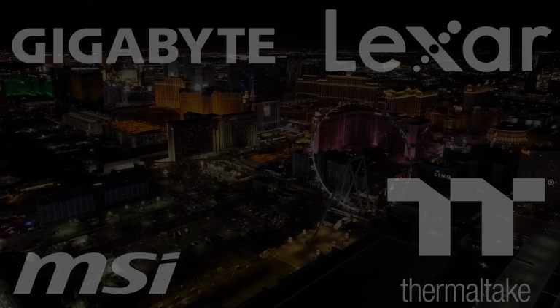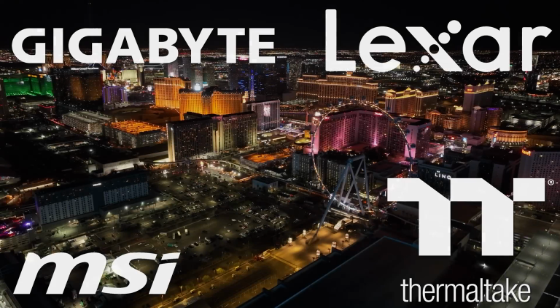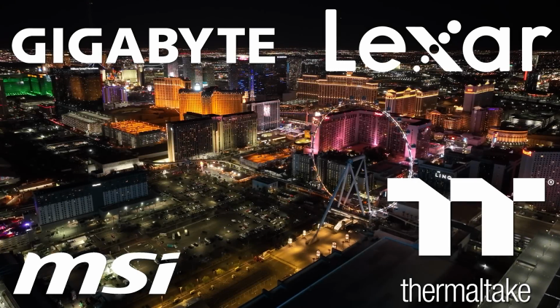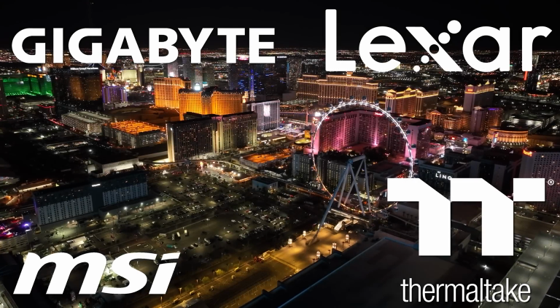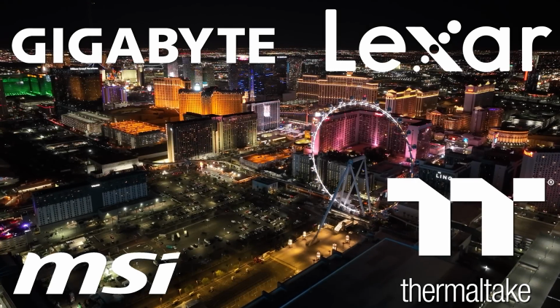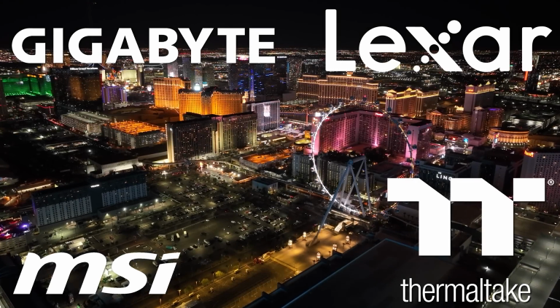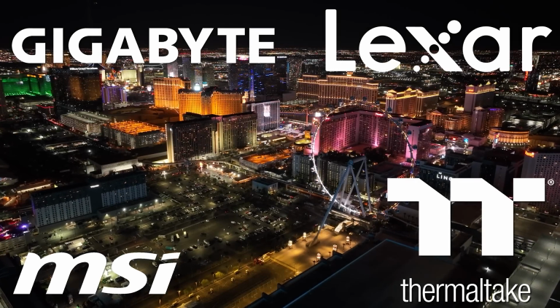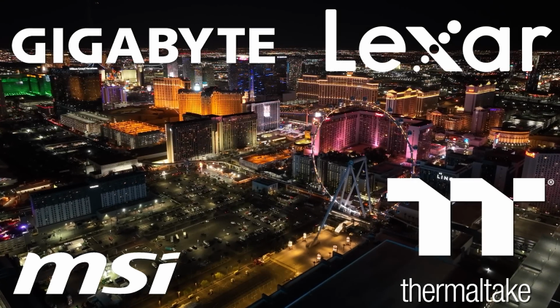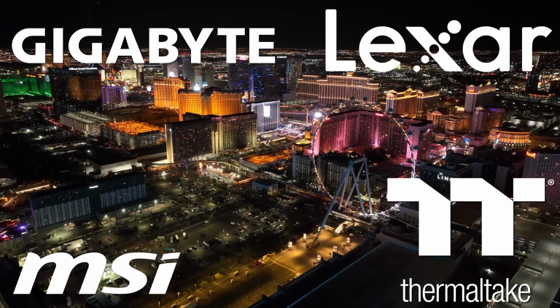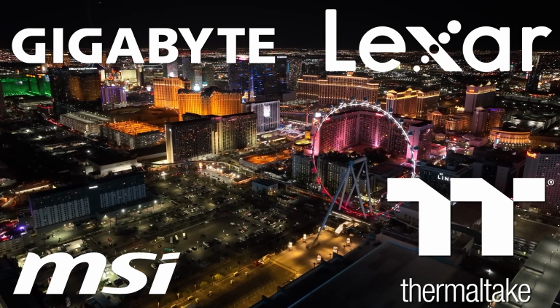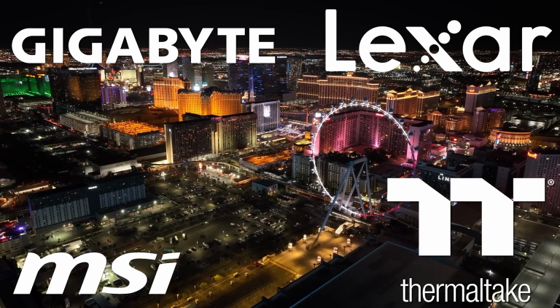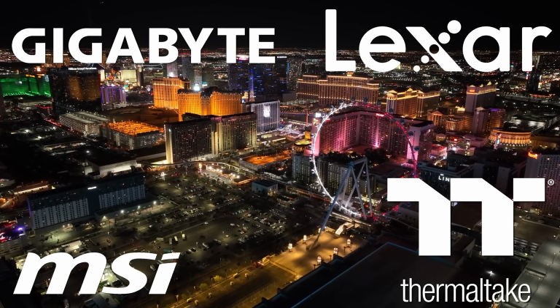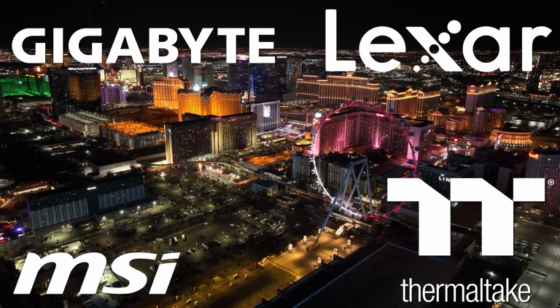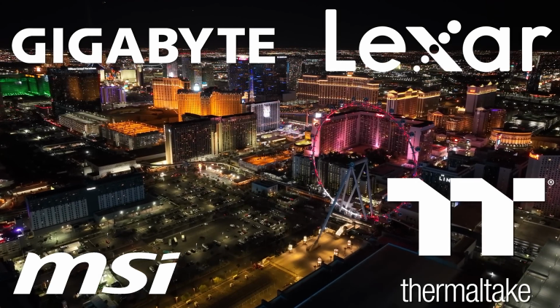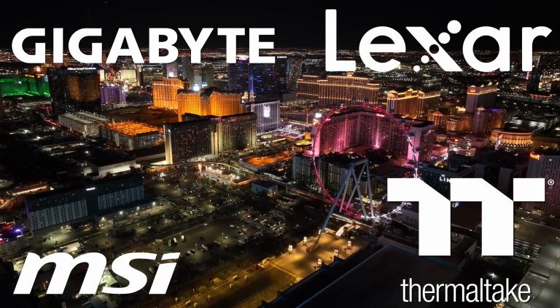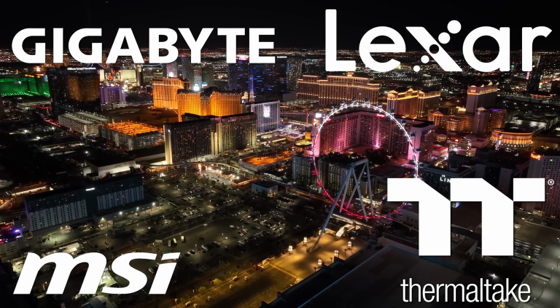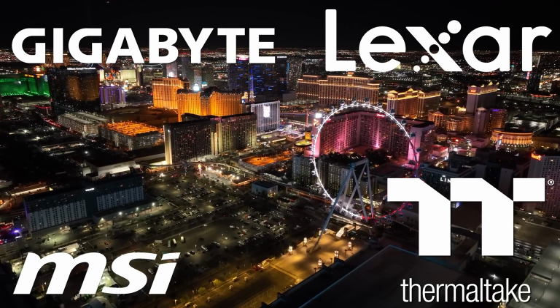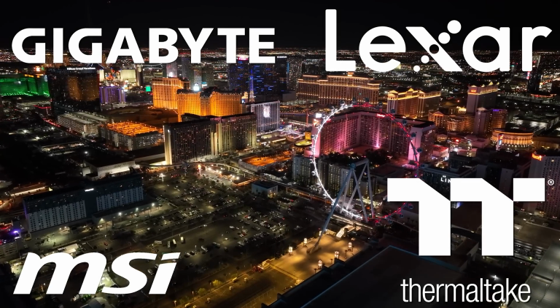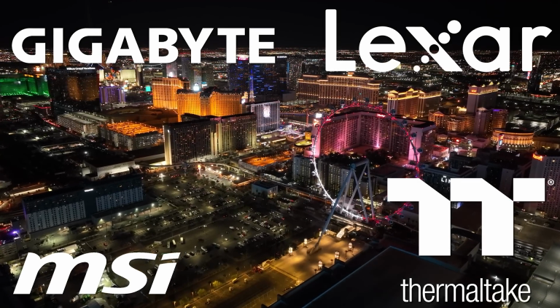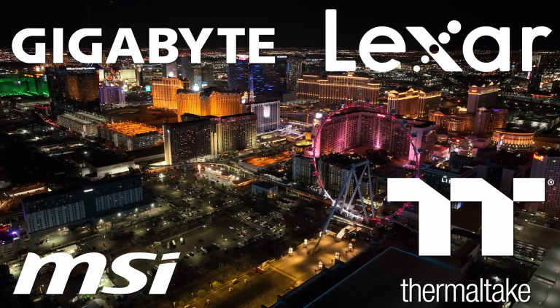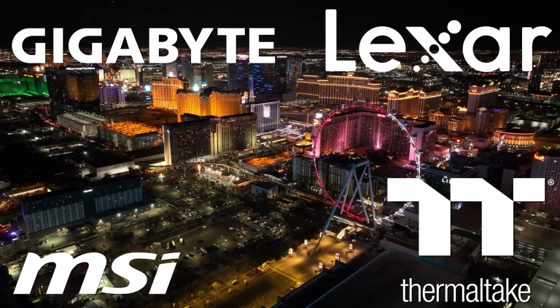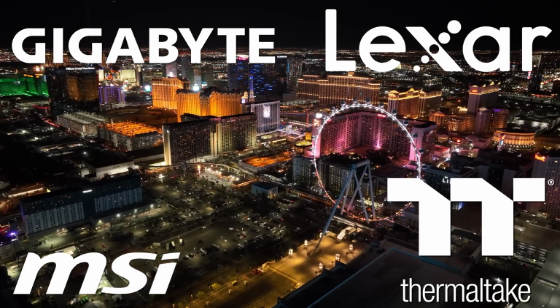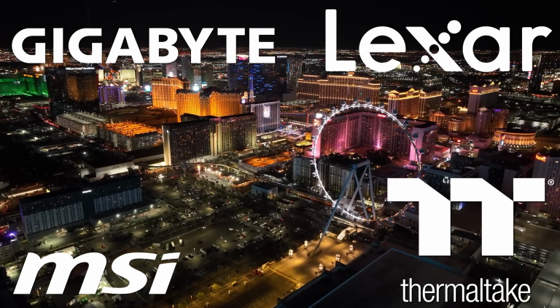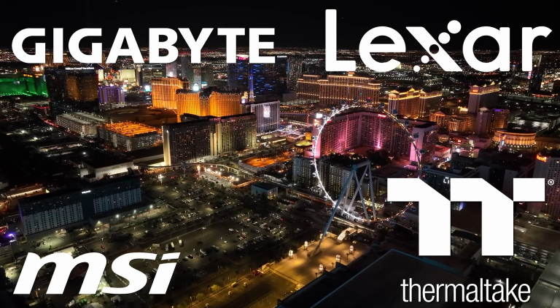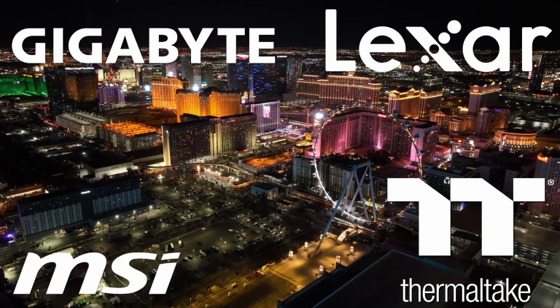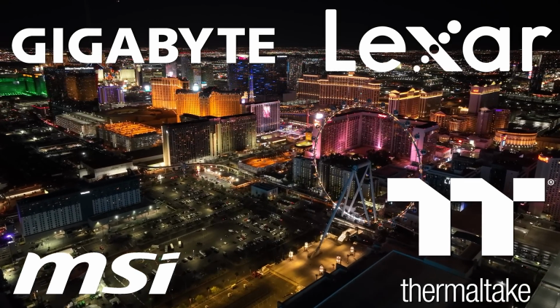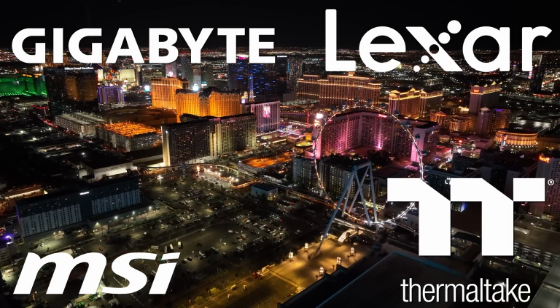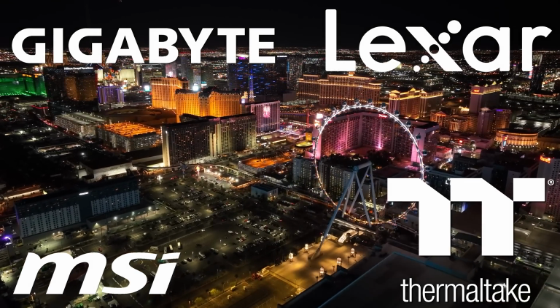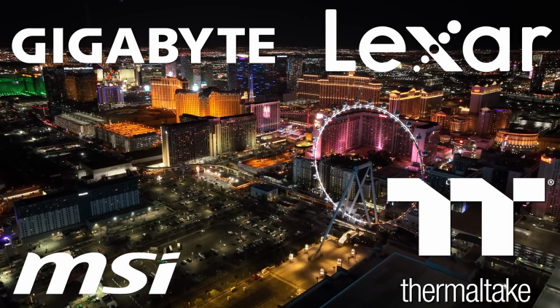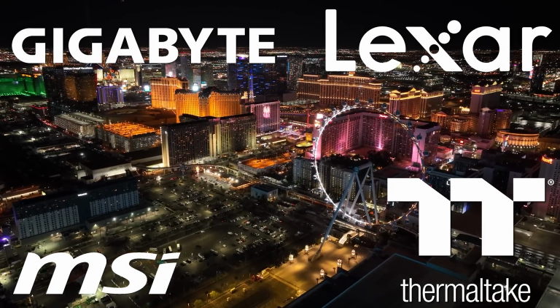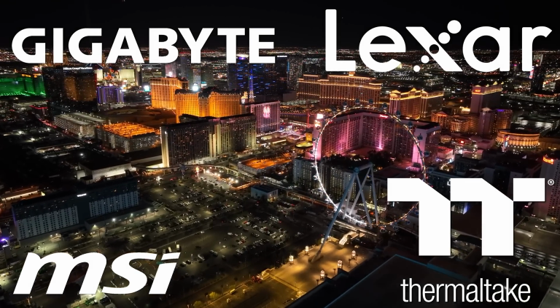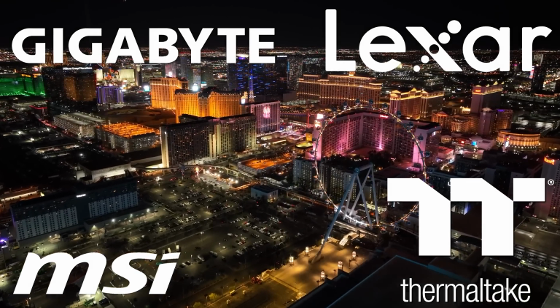My coverage of CES 2025 is brought to you by Gigabyte, Lexar, MSI, and Thermaltake.